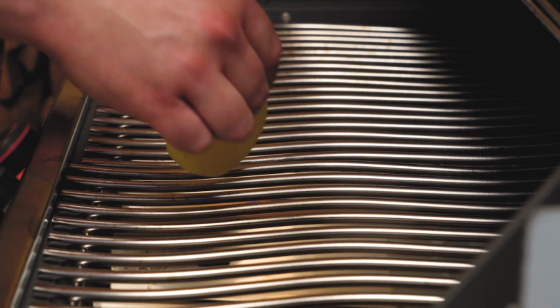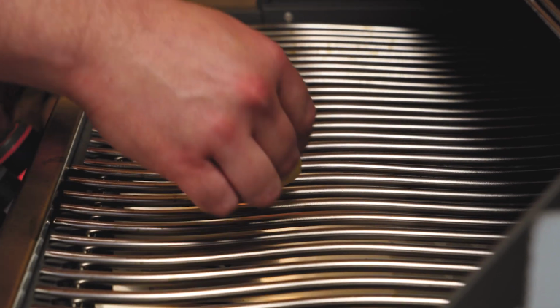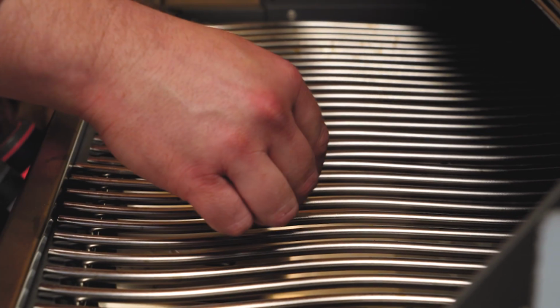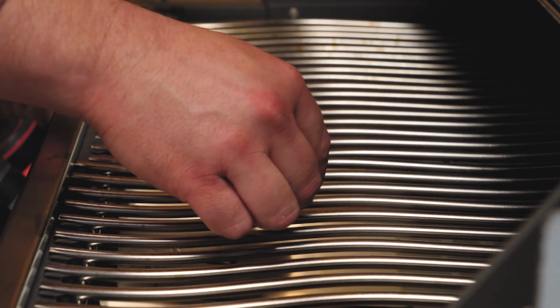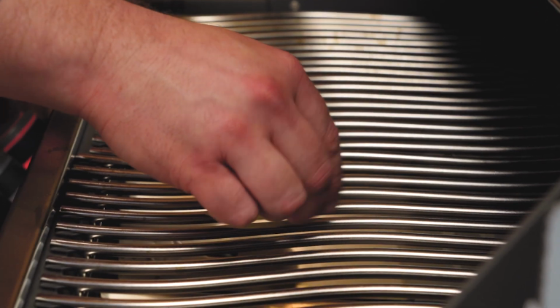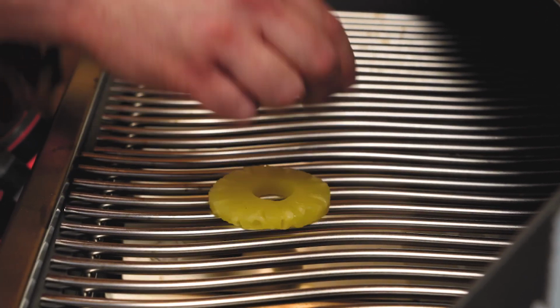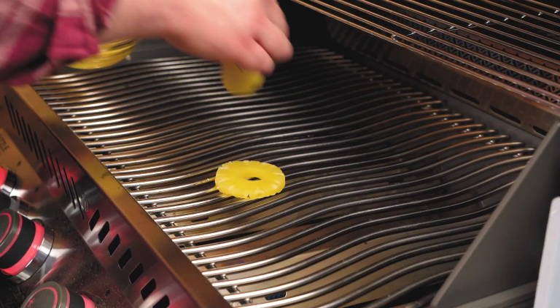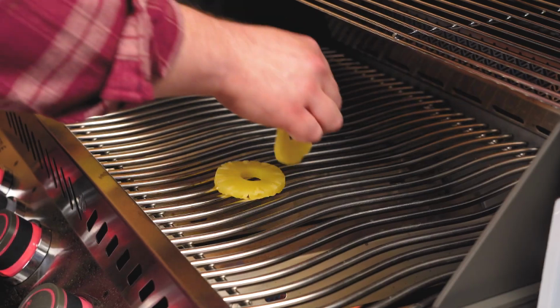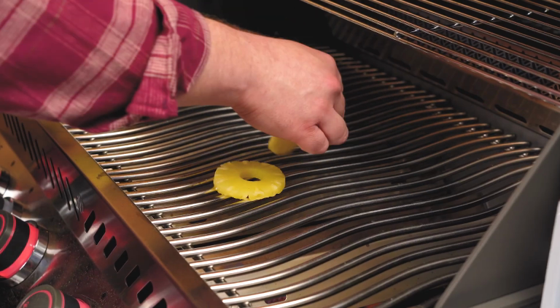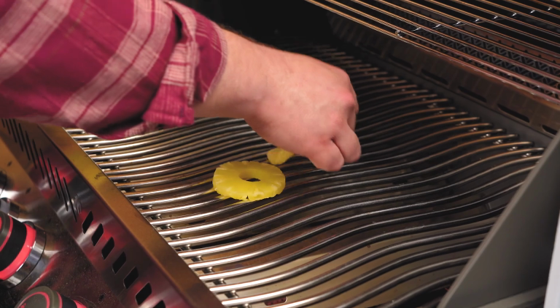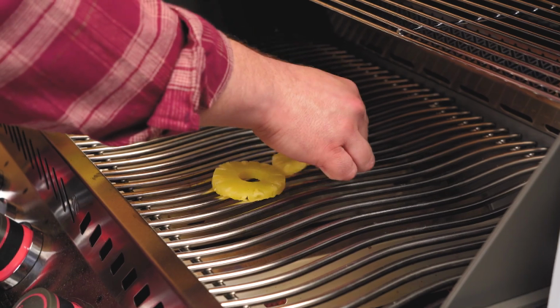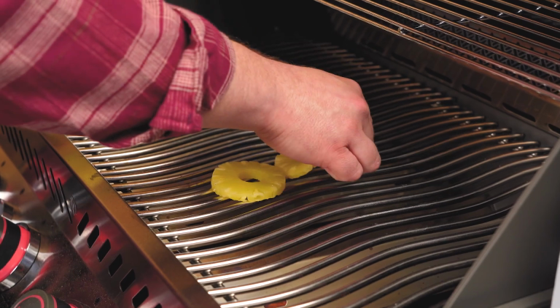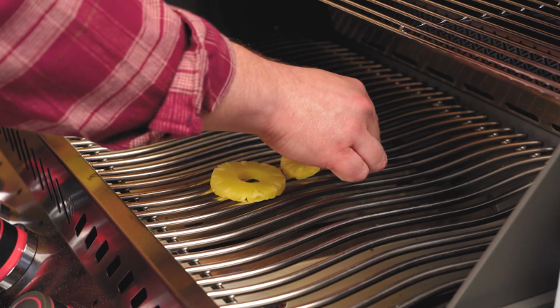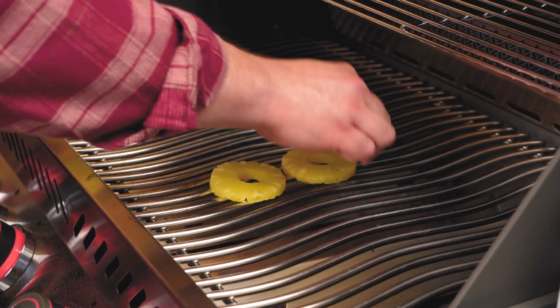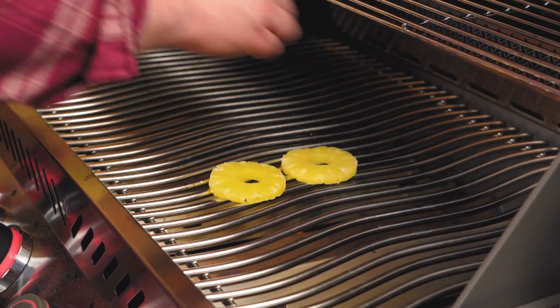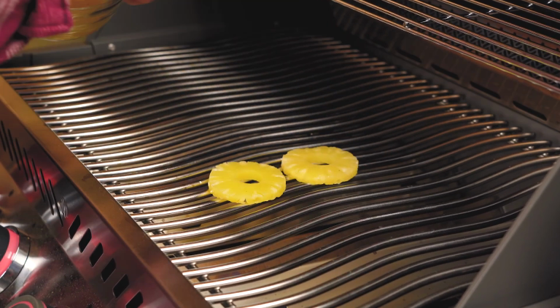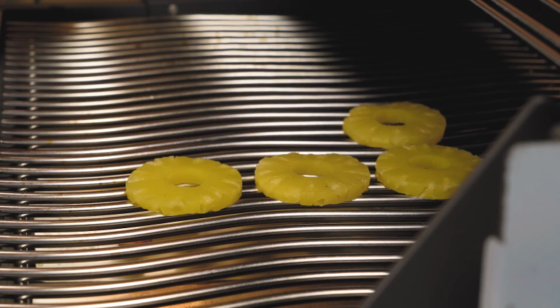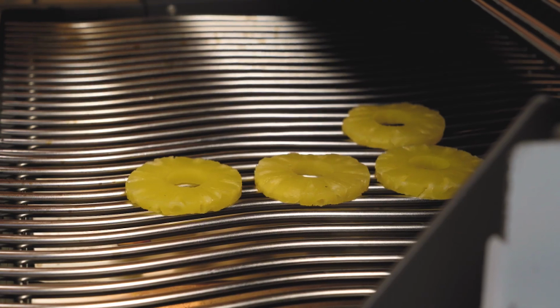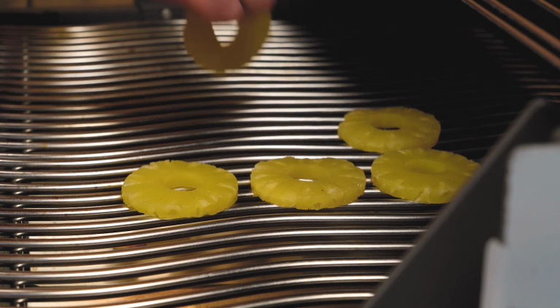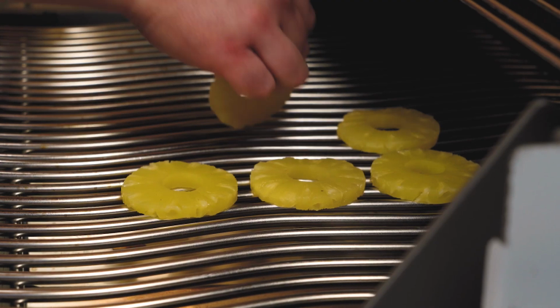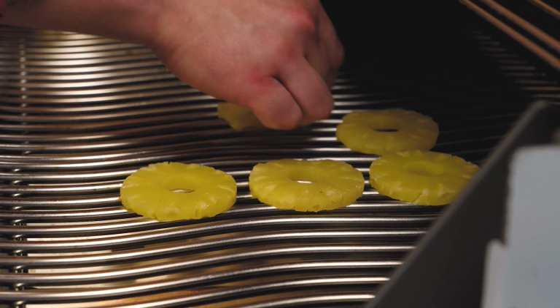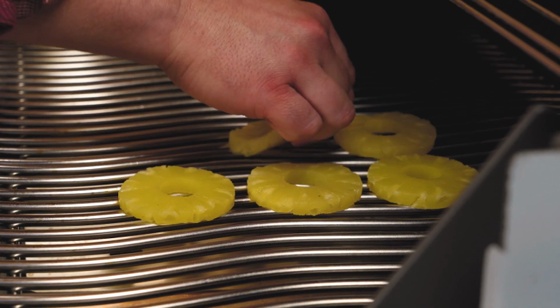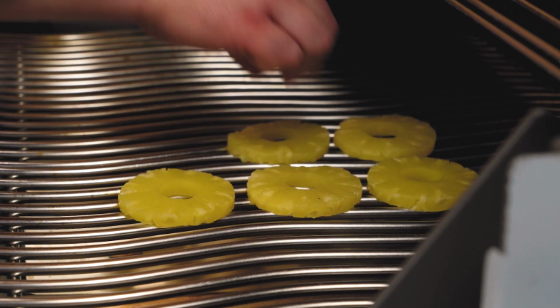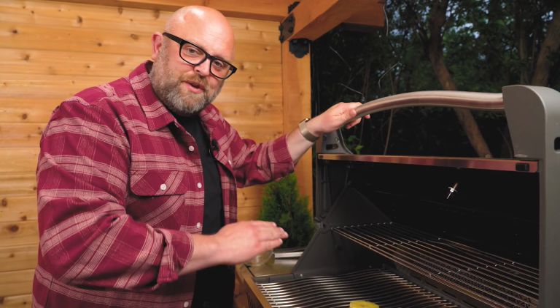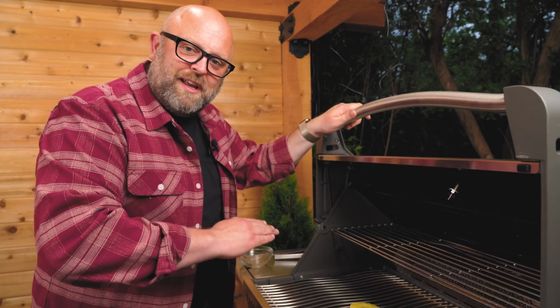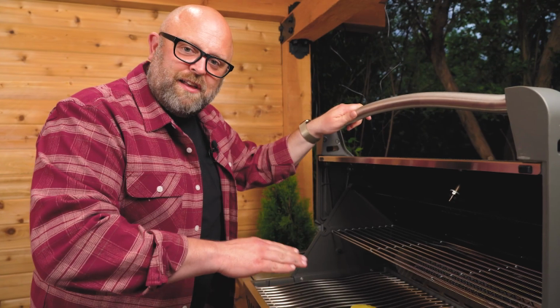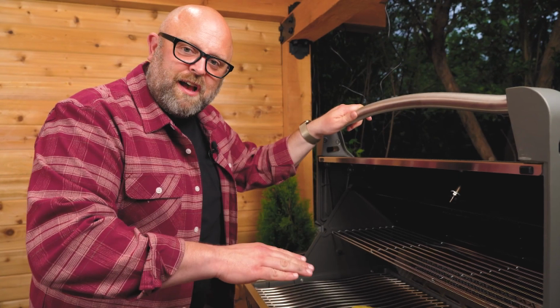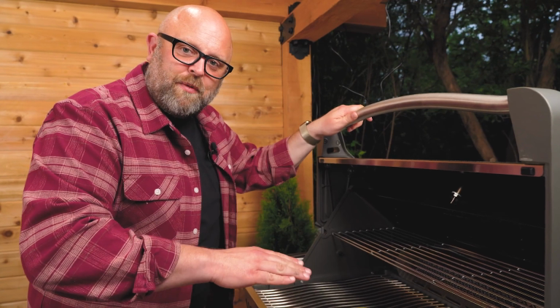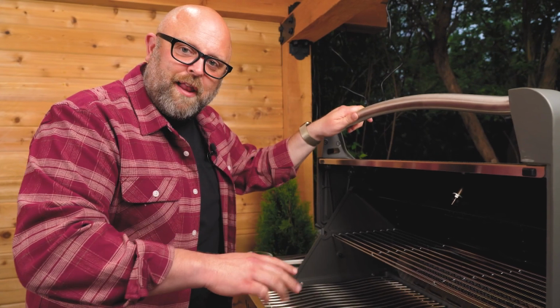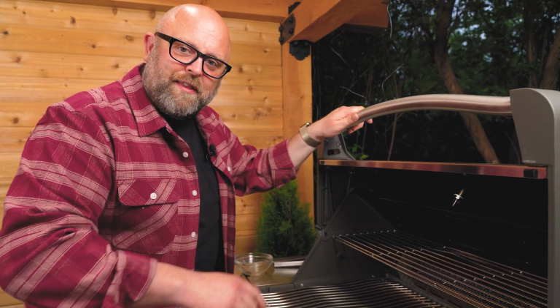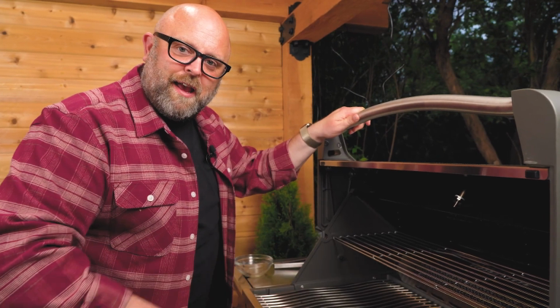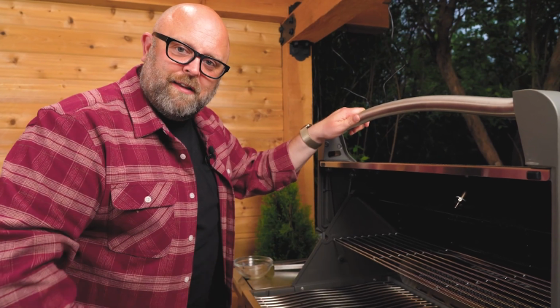Finally, let's grill some pineapple. You can totally cut your own pineapple if you want, but they come so neatly cut right out of the can.